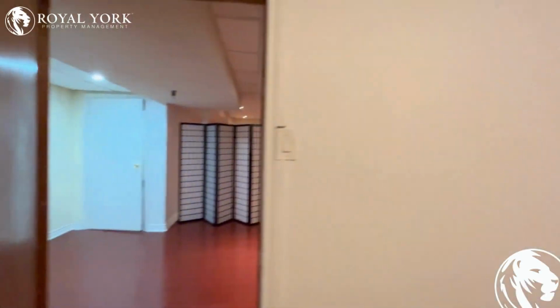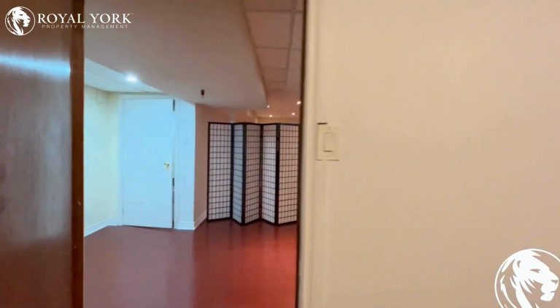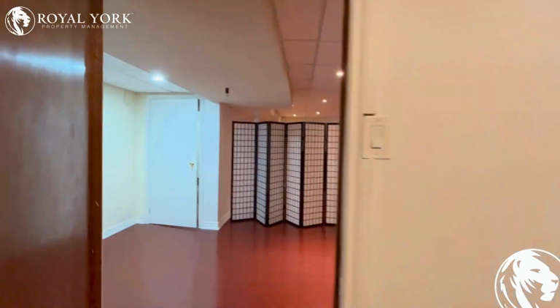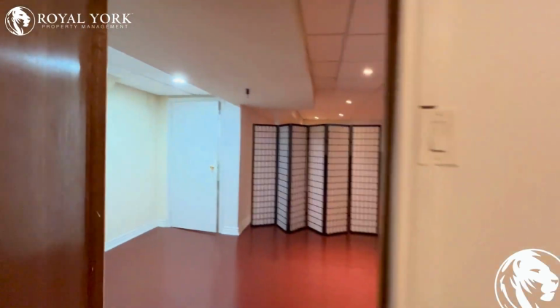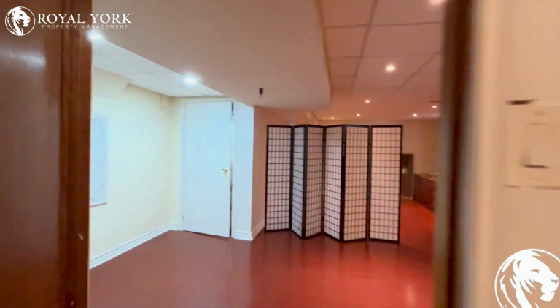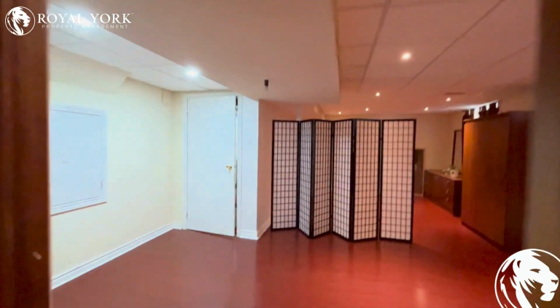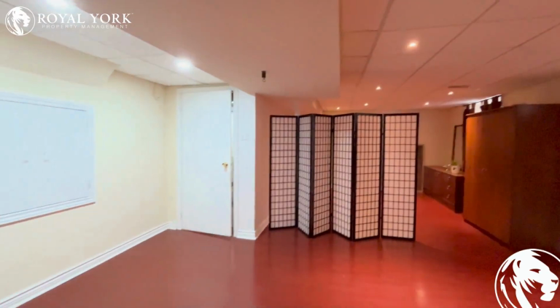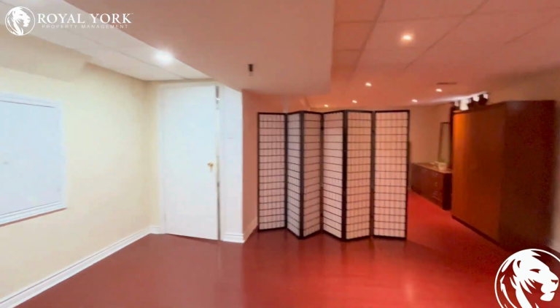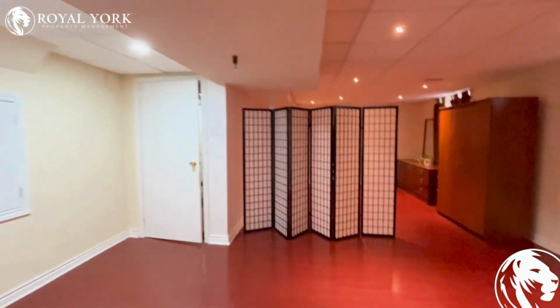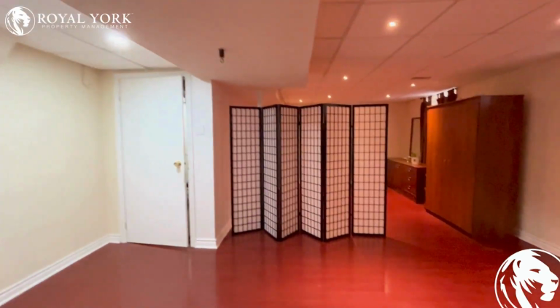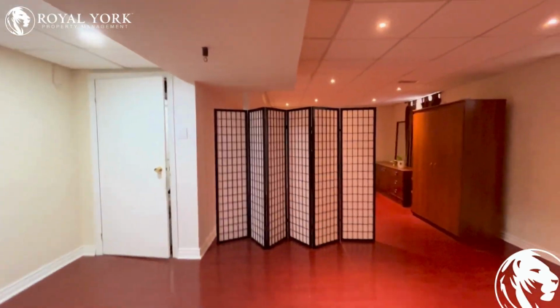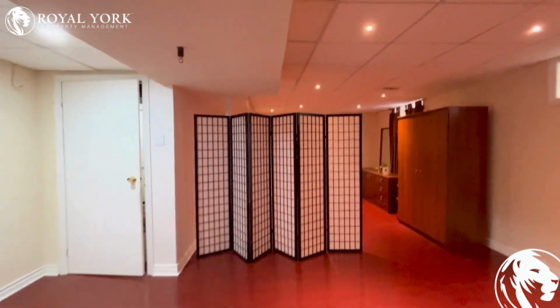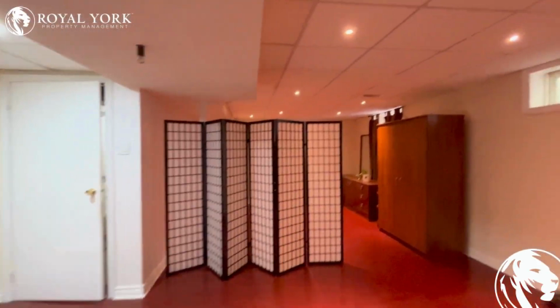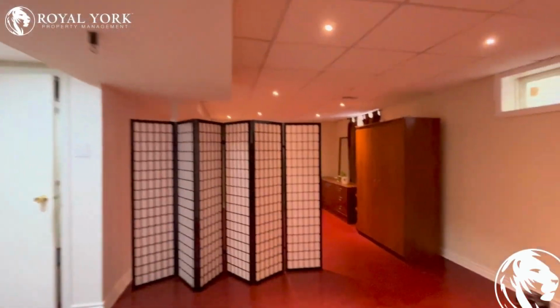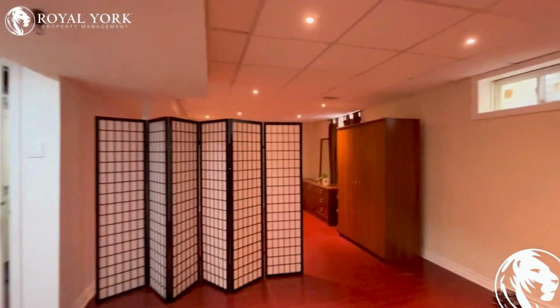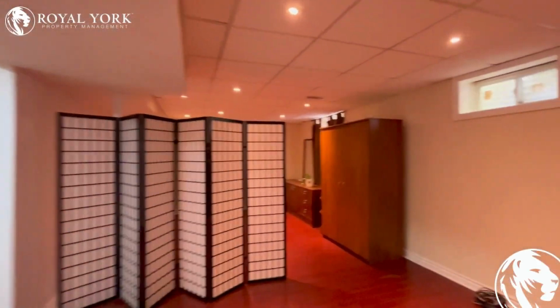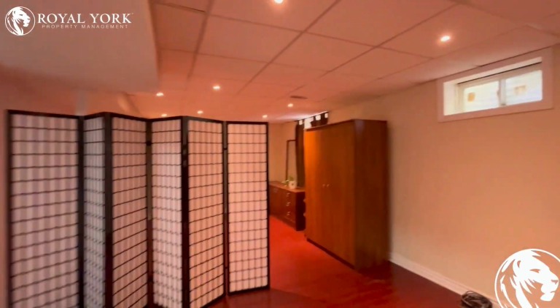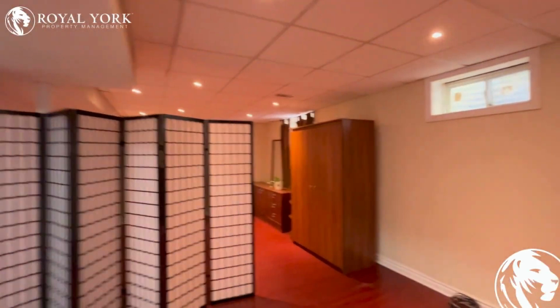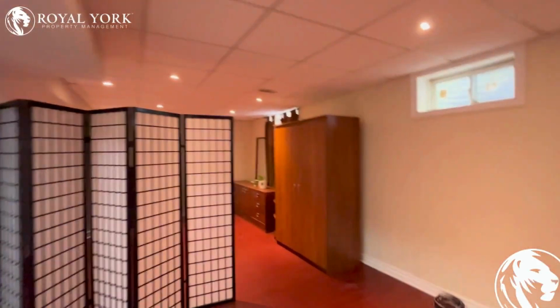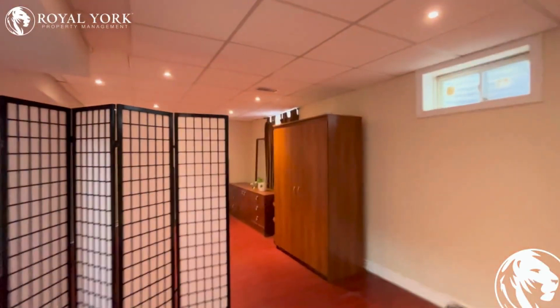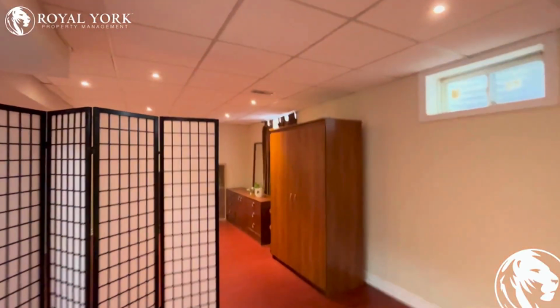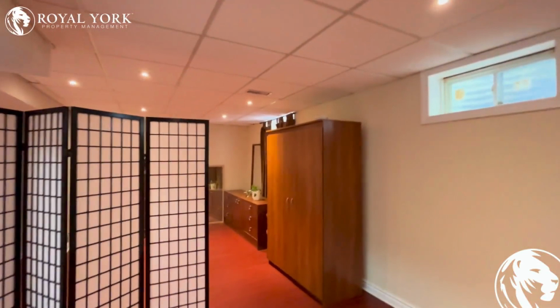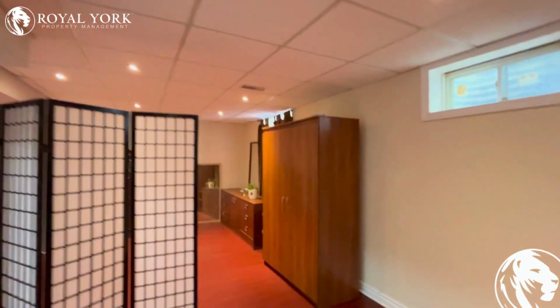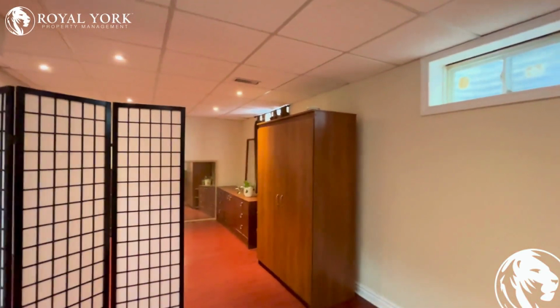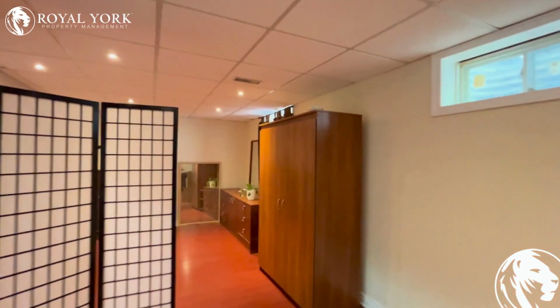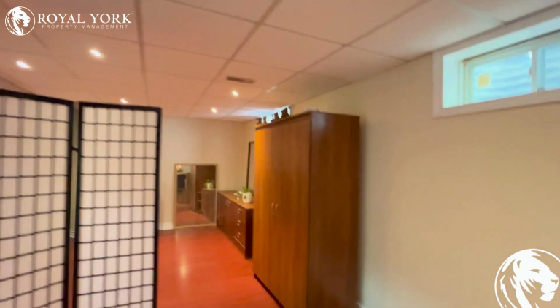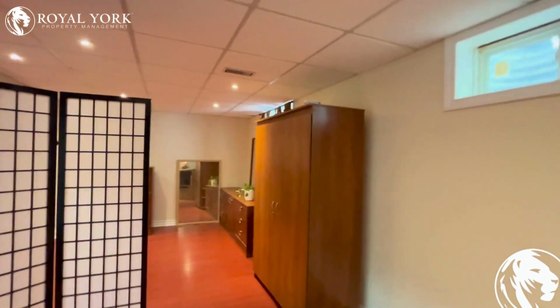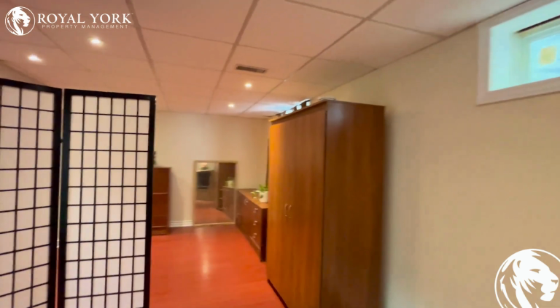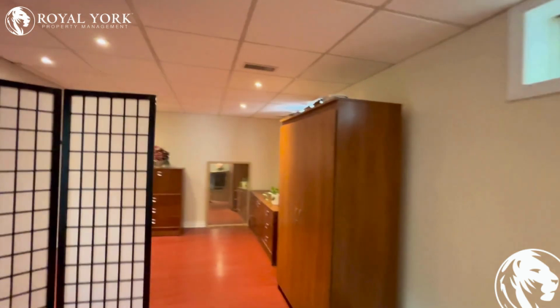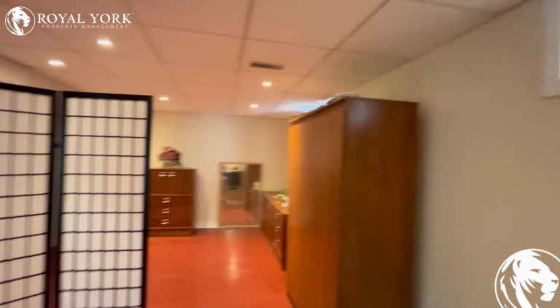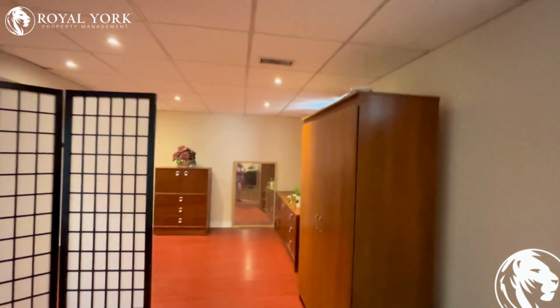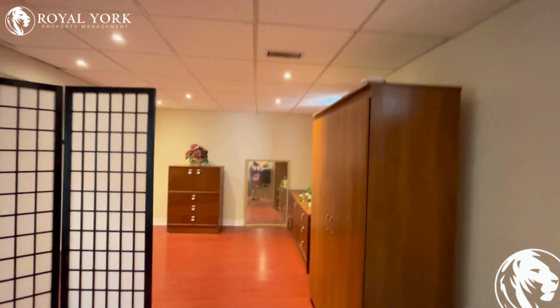If you wish to lease this property, please go to Royal Yacht Property Management 24-7 to book your showings. Thank you.